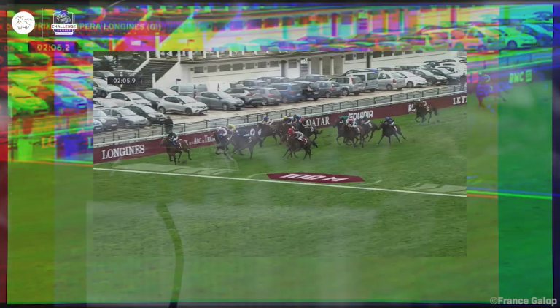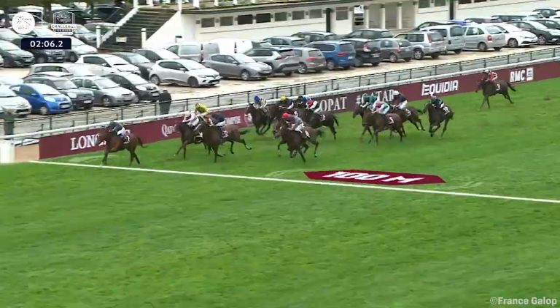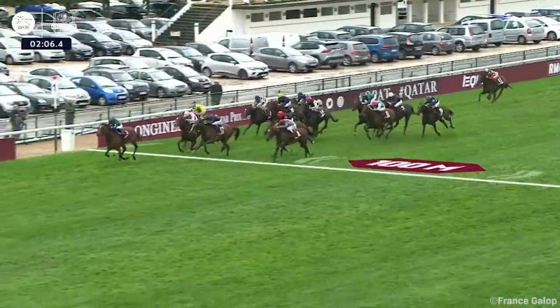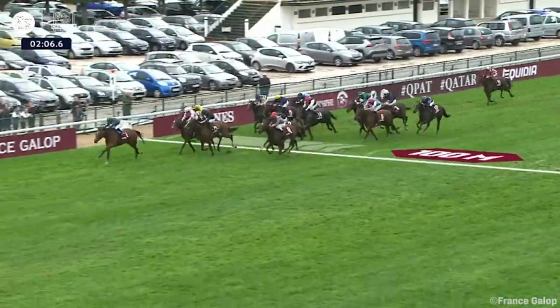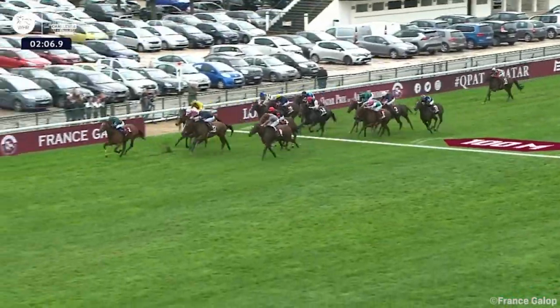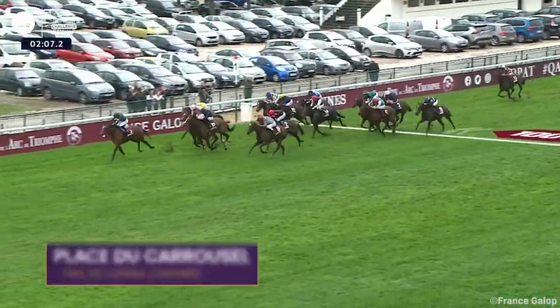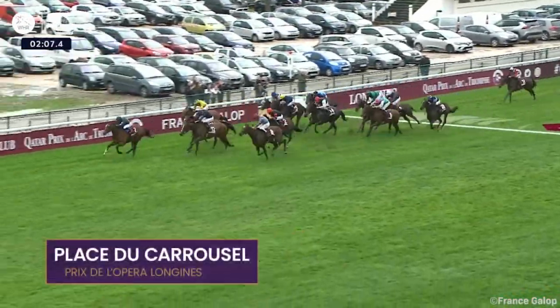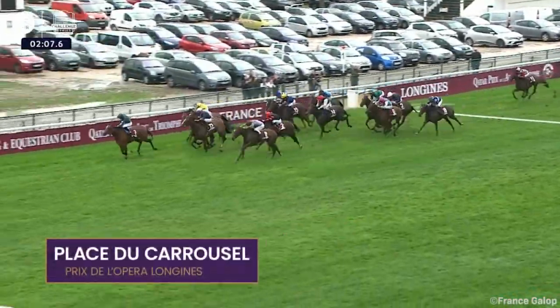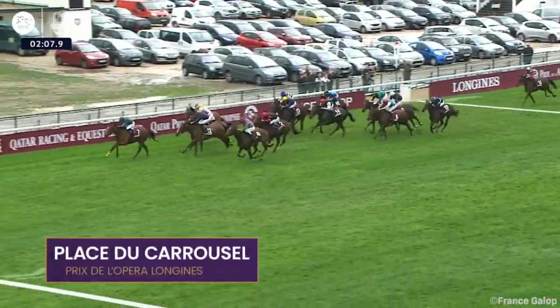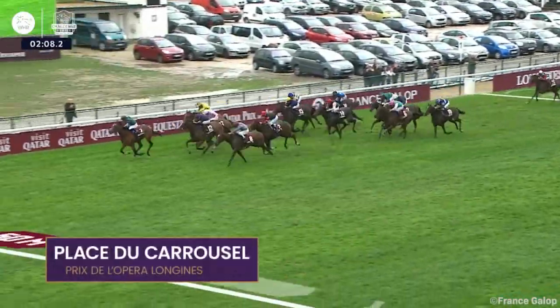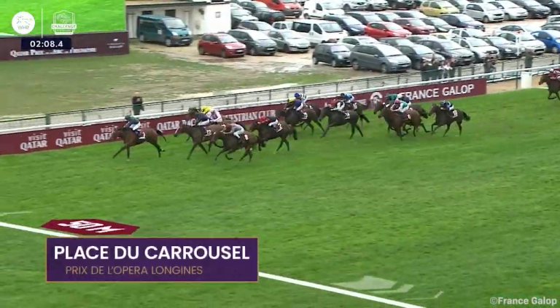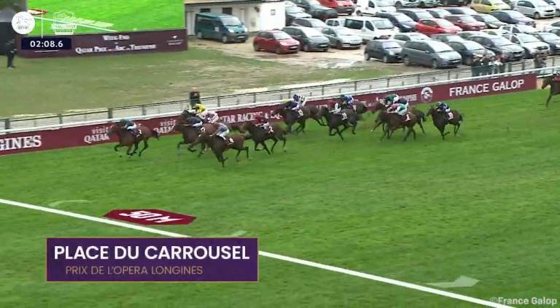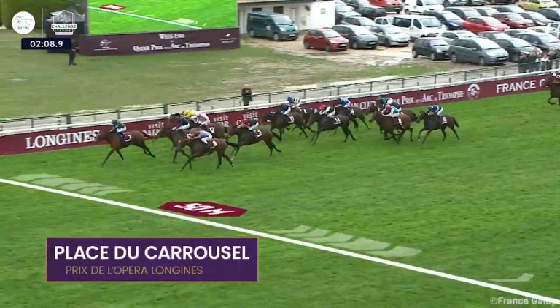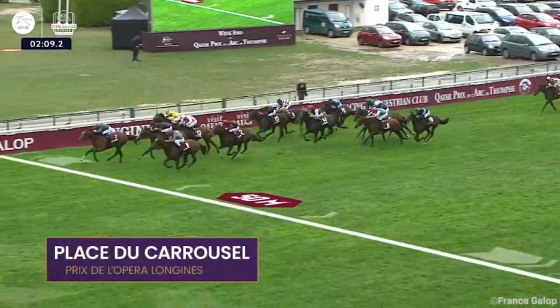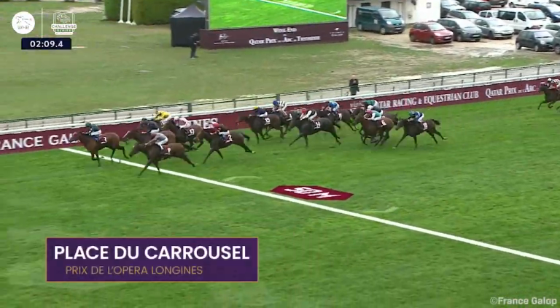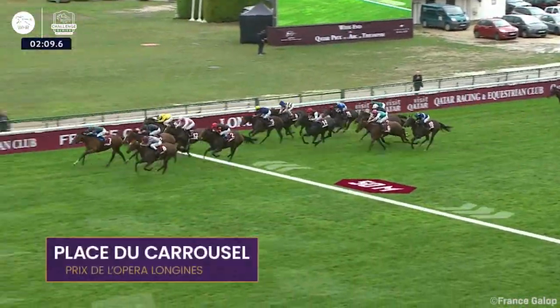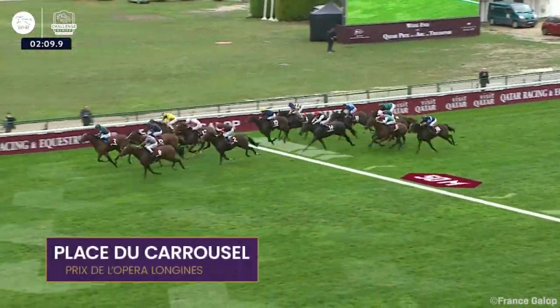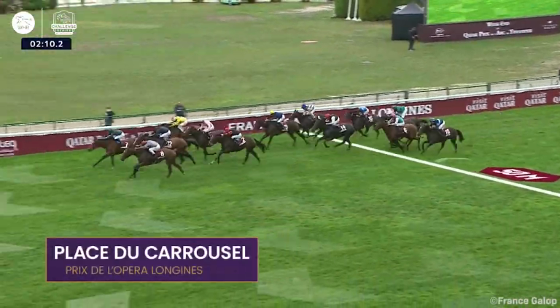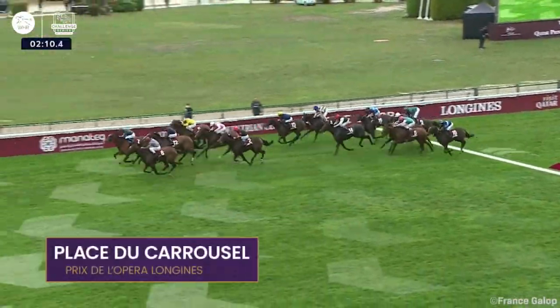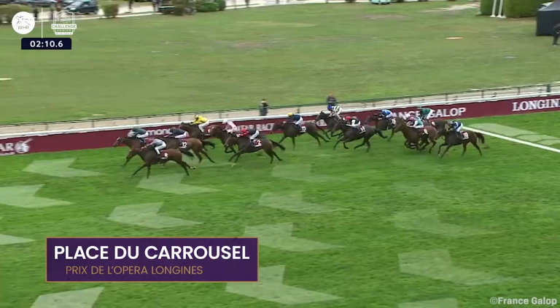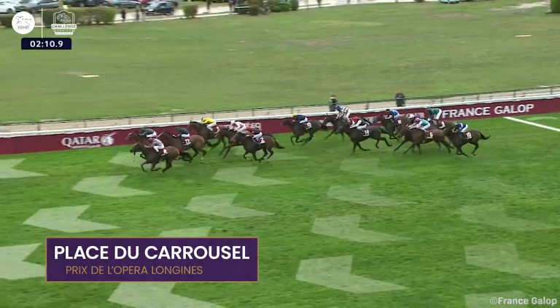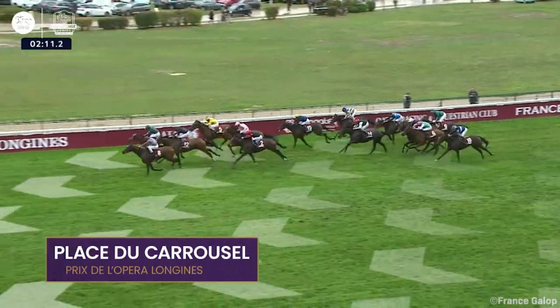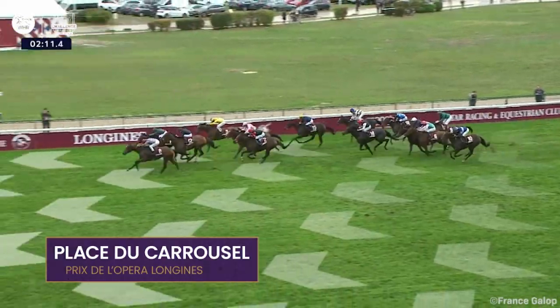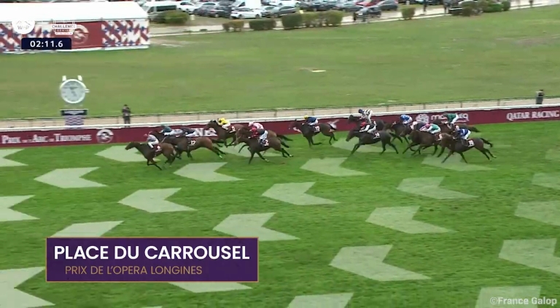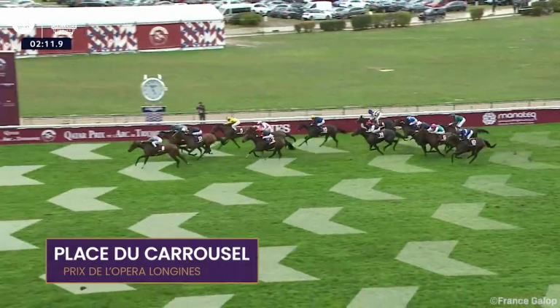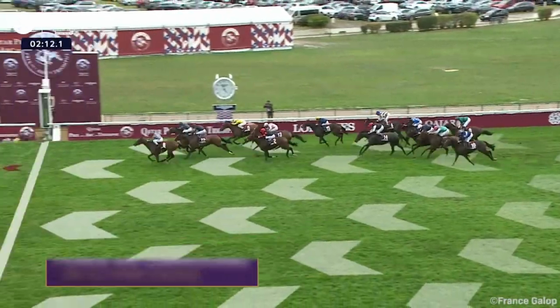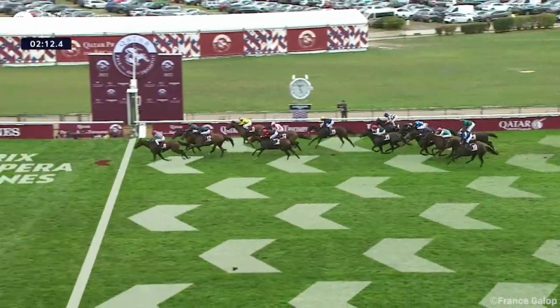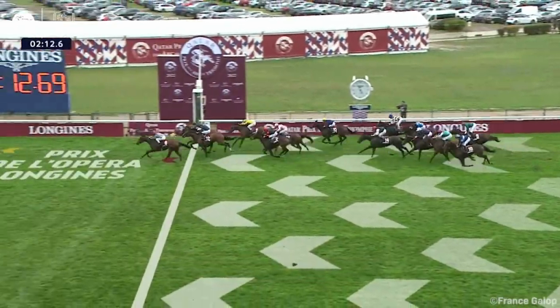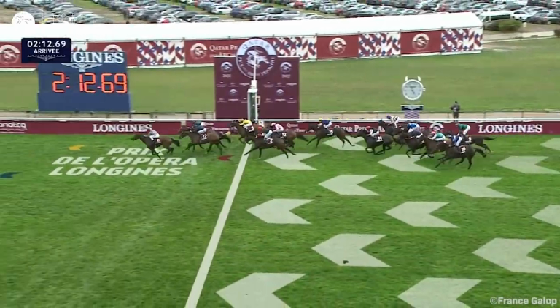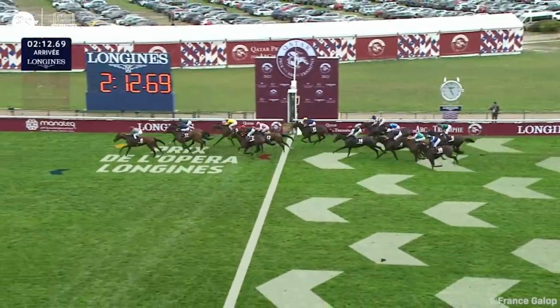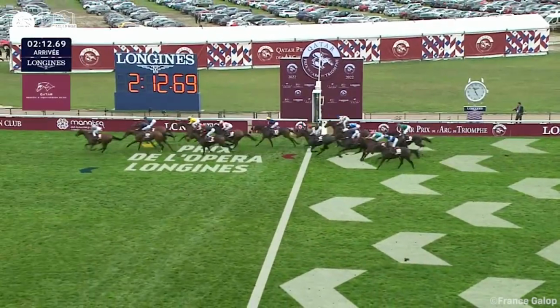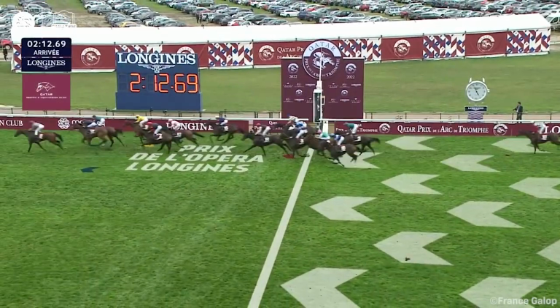Down the outside, Plastu Carousel — look at this finish! Plastu Carousel has got up late to beat Nashville, who's just second.